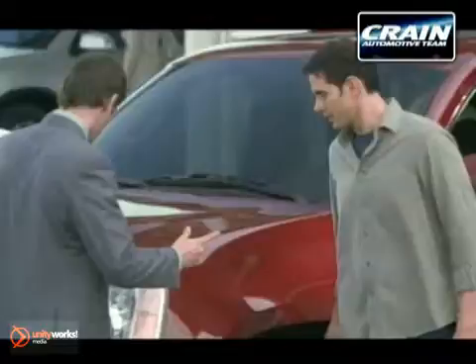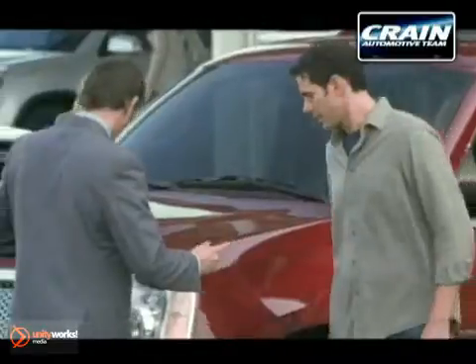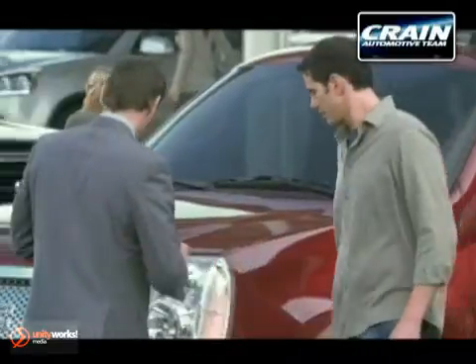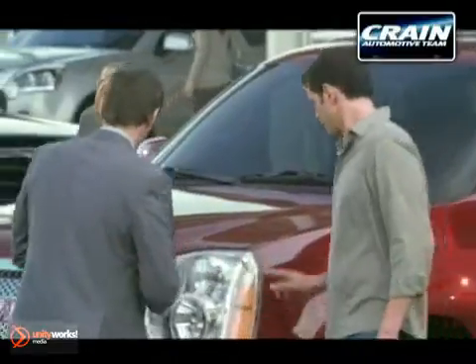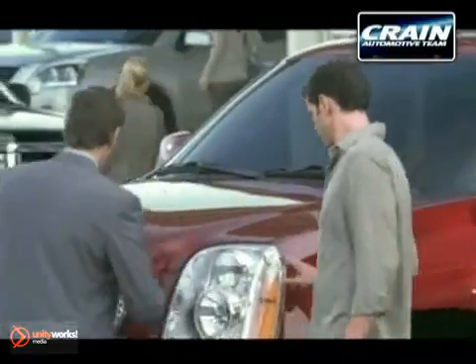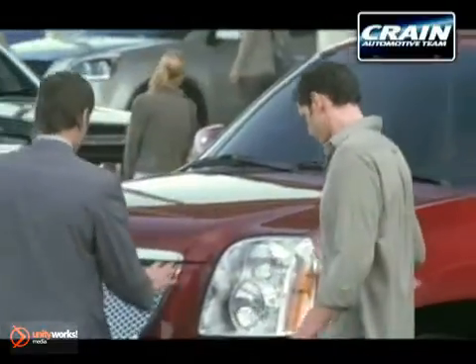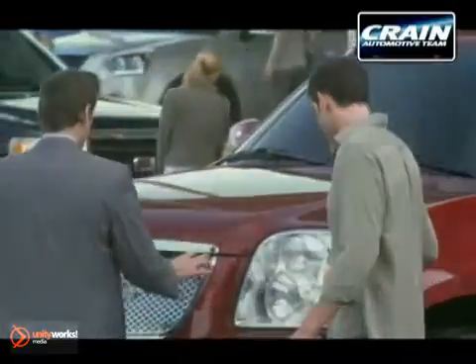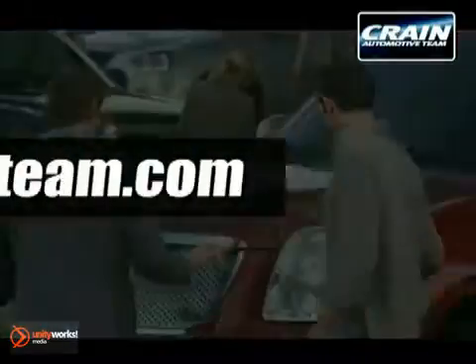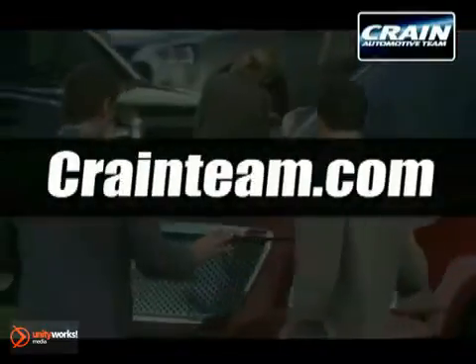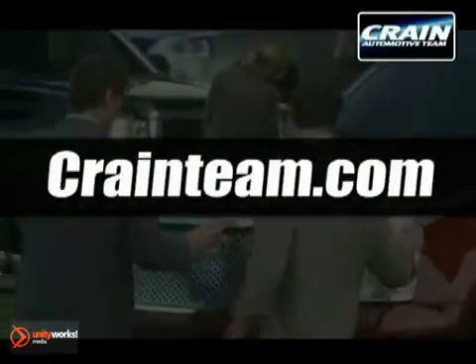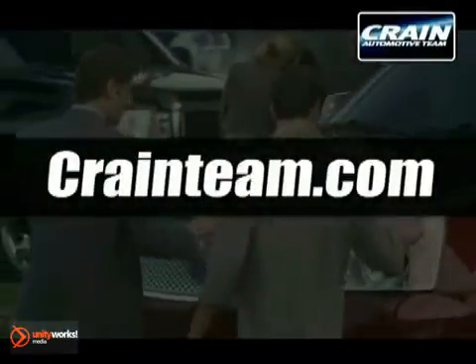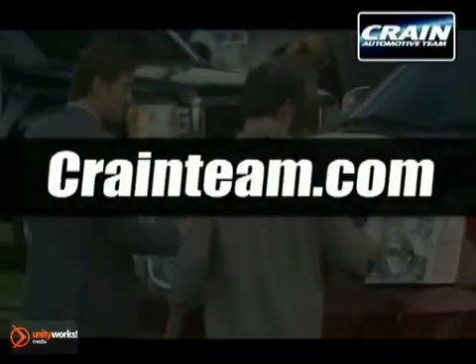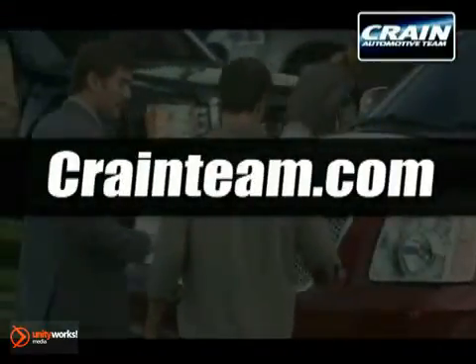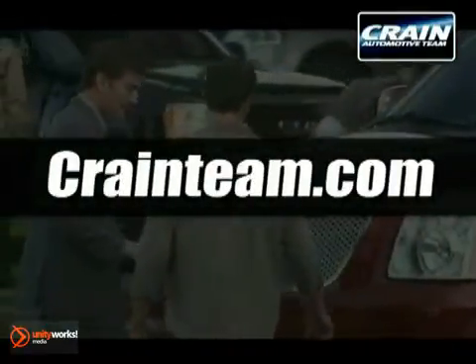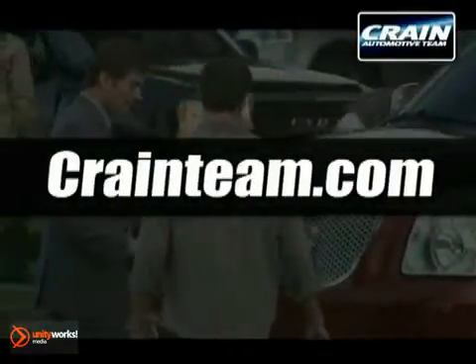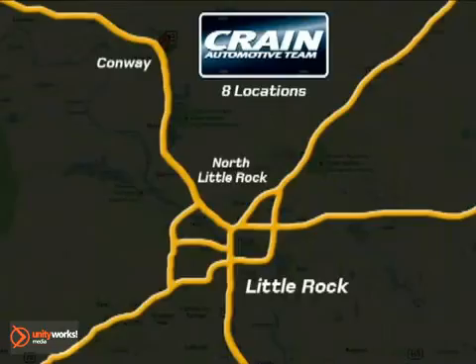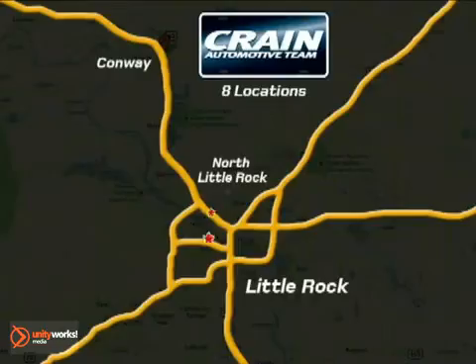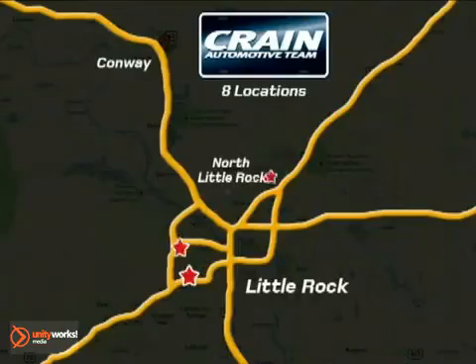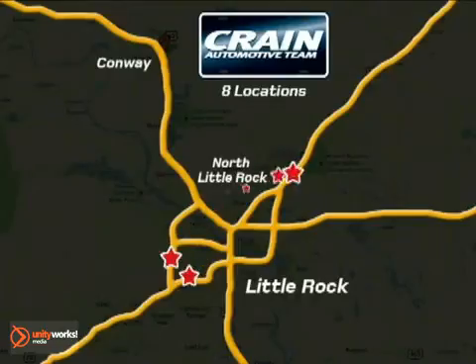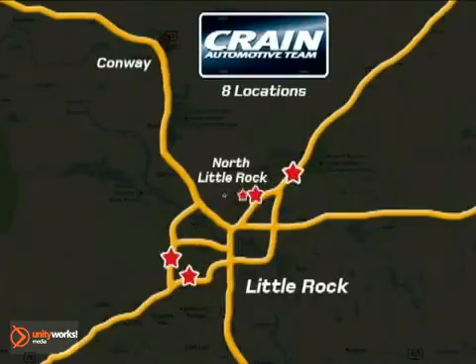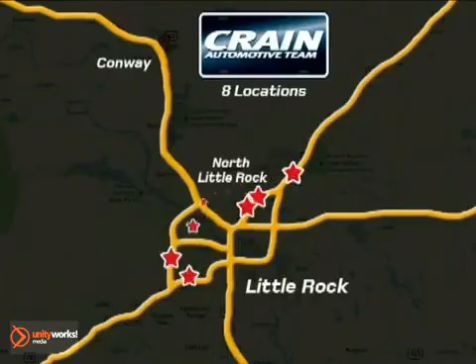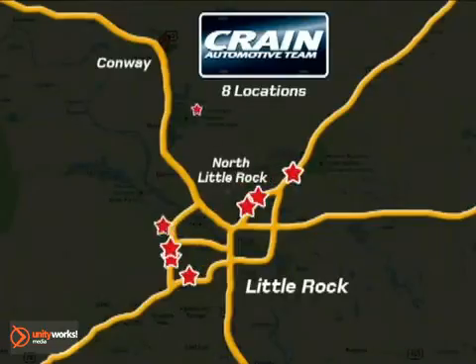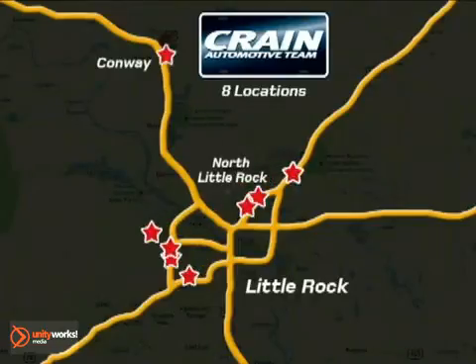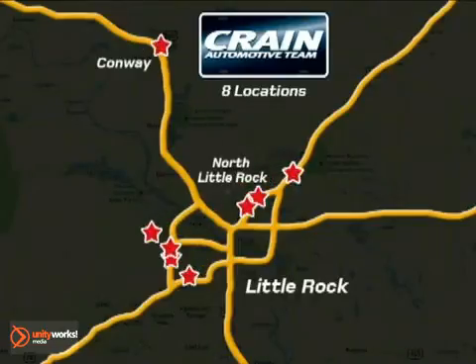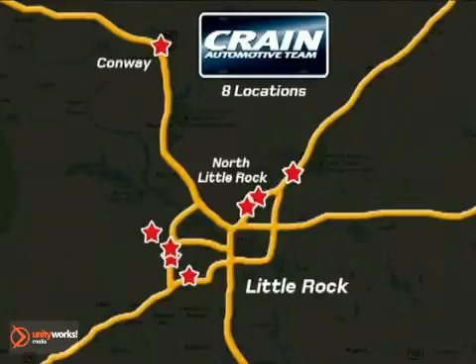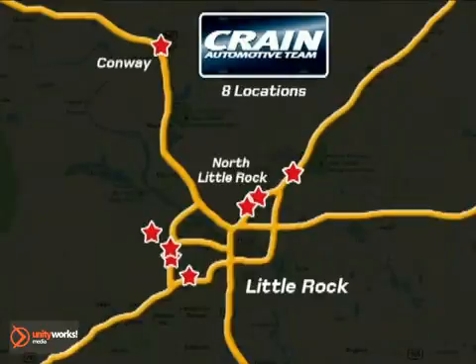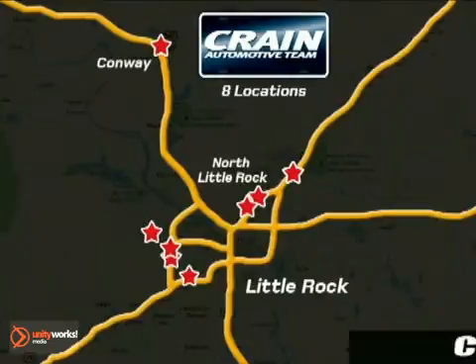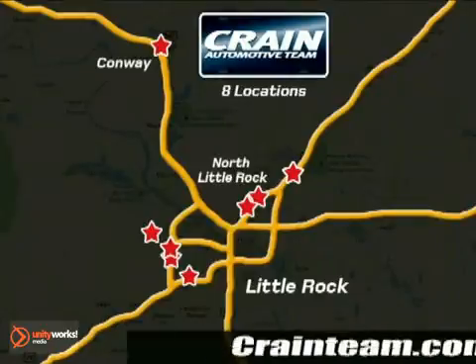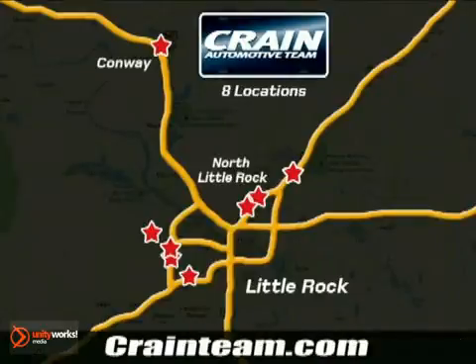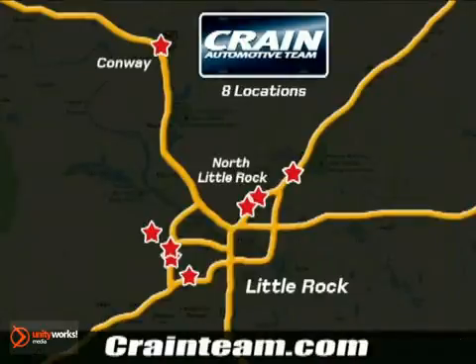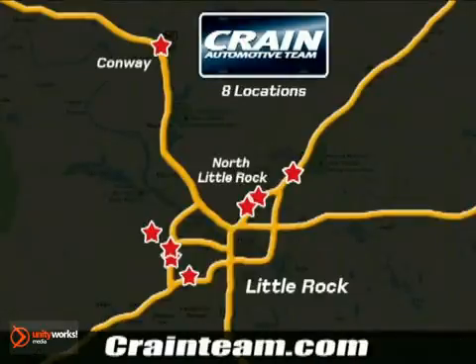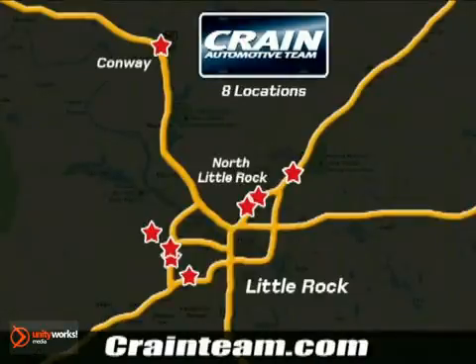Visit us anytime at craneteam.com. Go, go, go, the Crane Team's got them! Craneteam.com